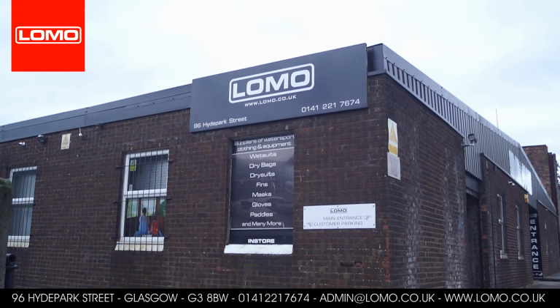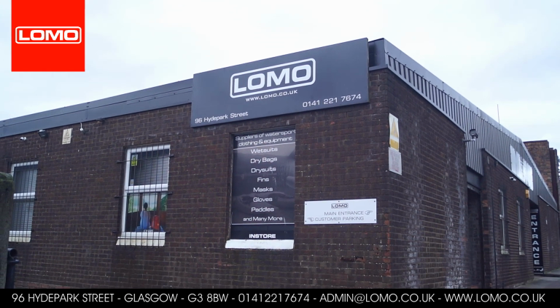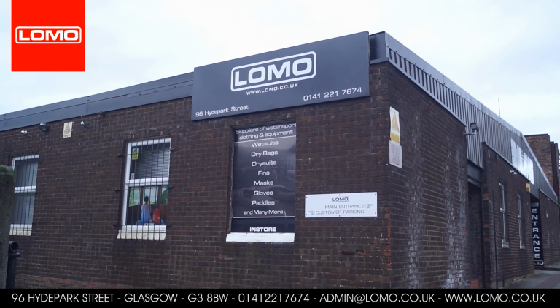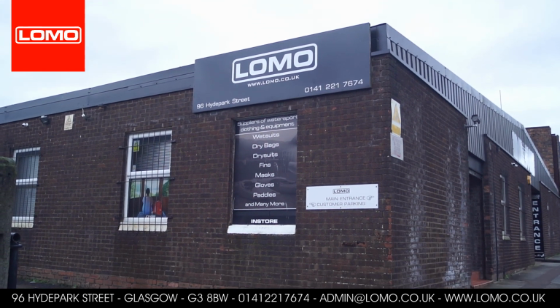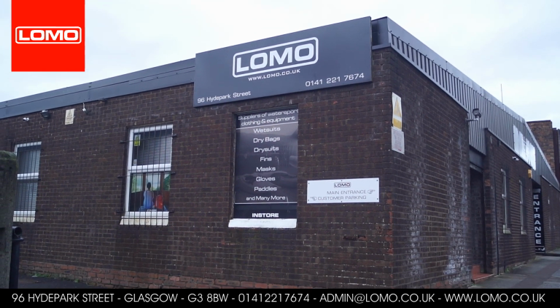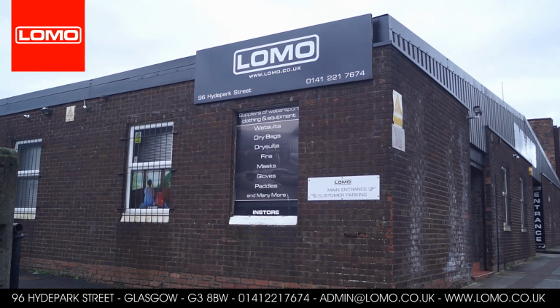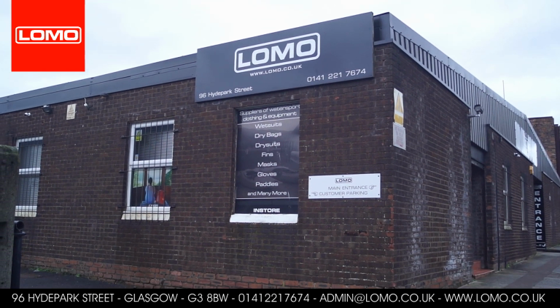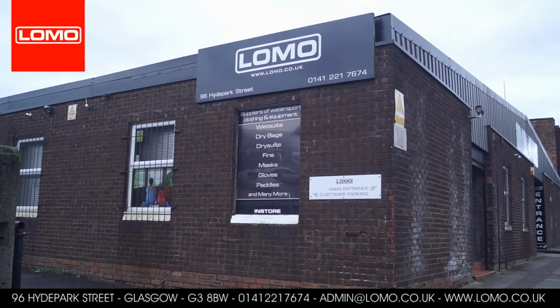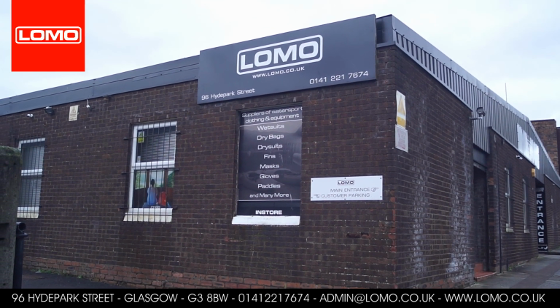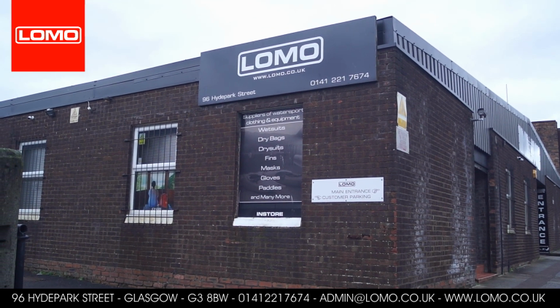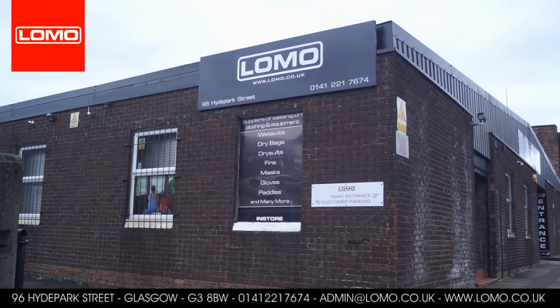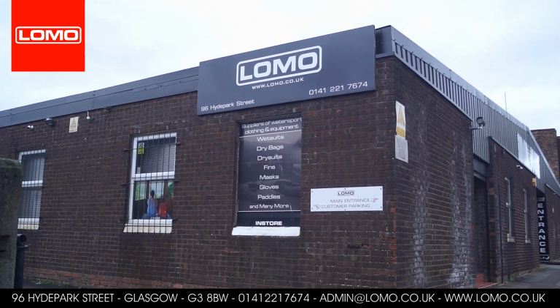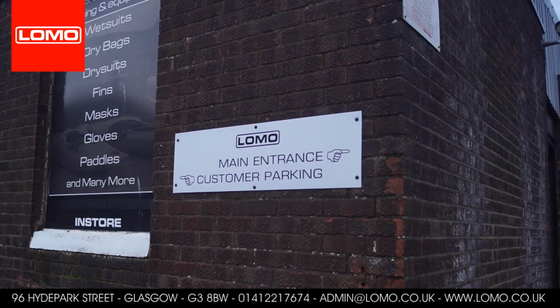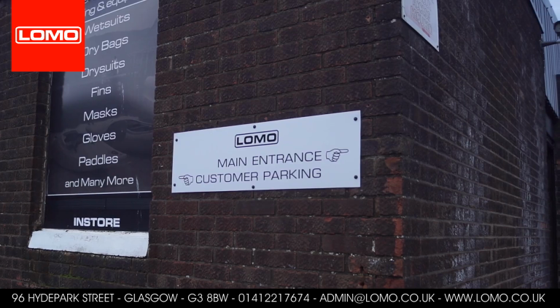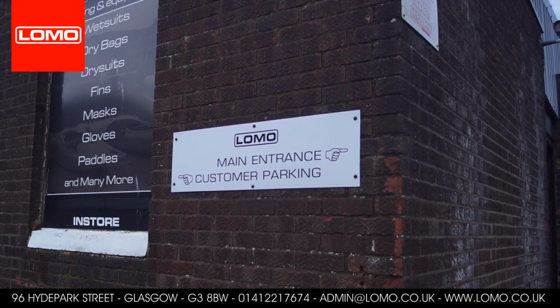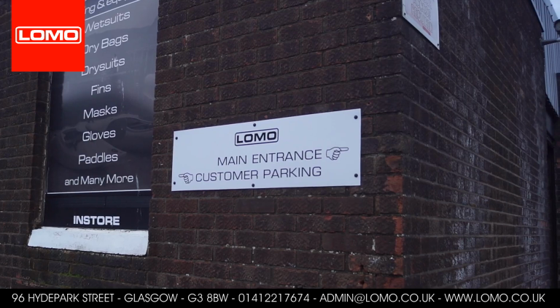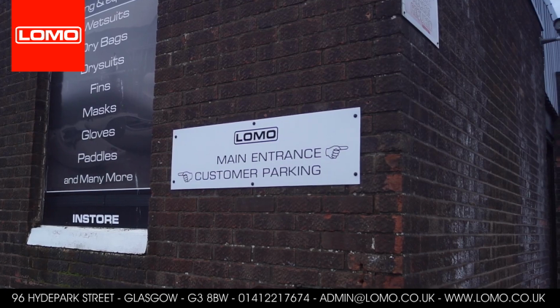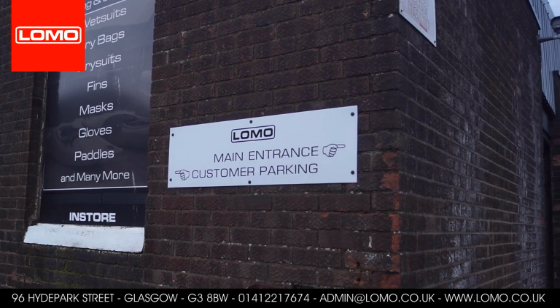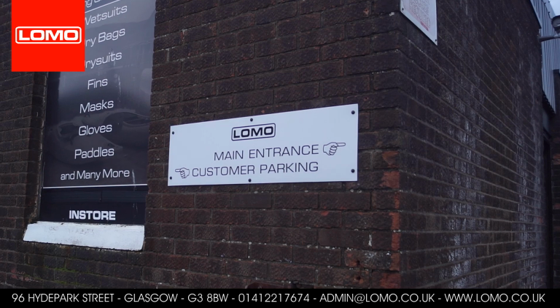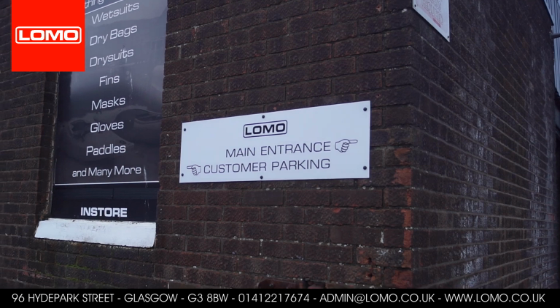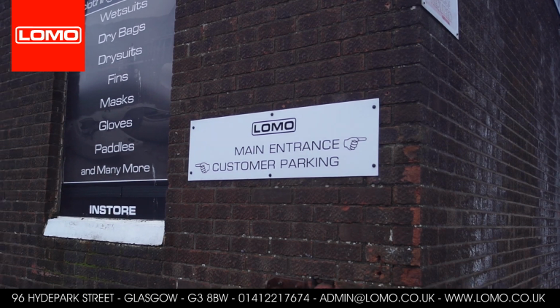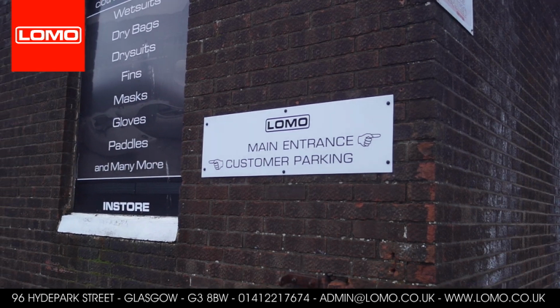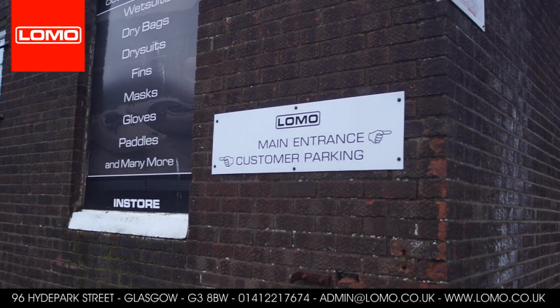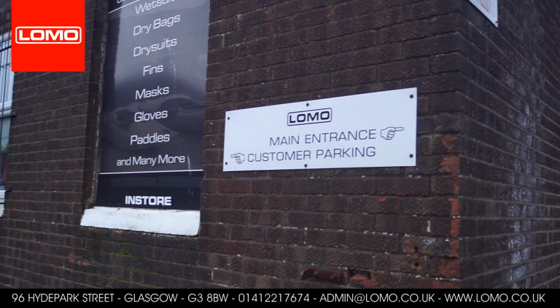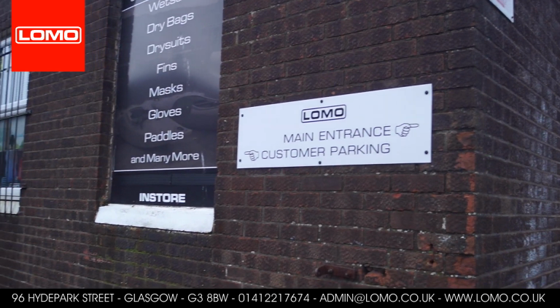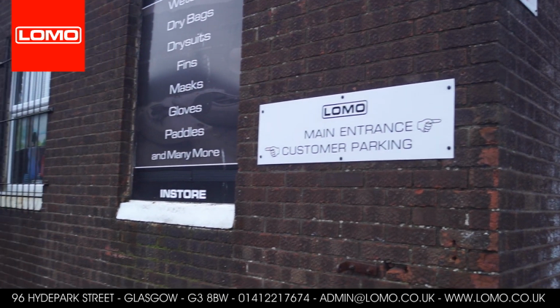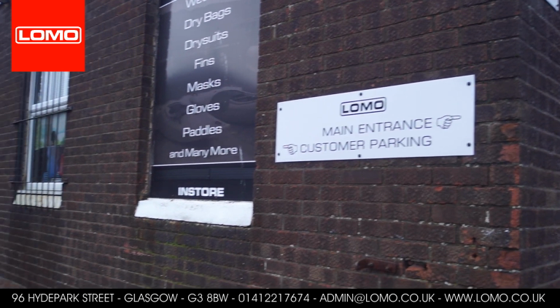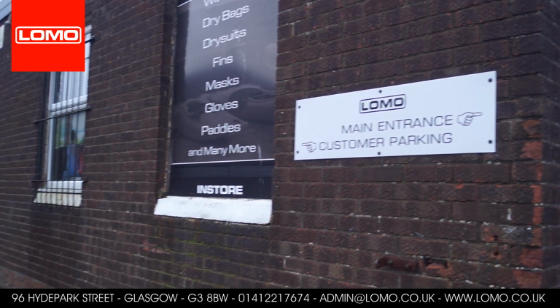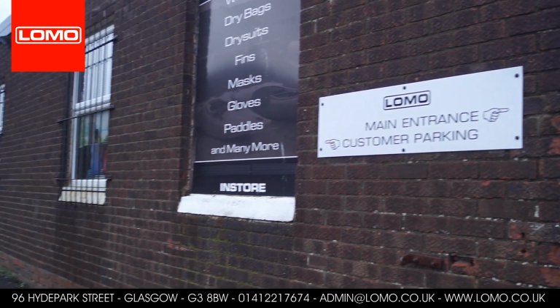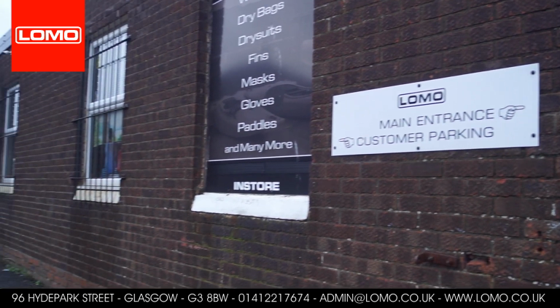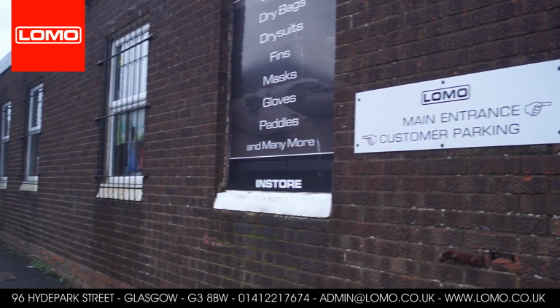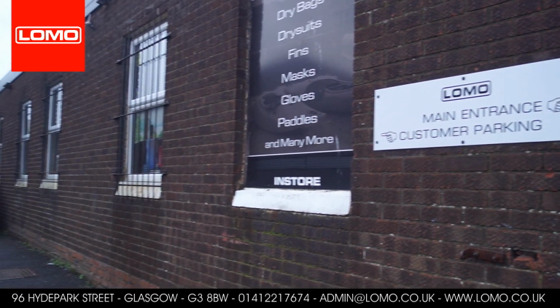We've got a few customer parking spaces at the side of the building, so please feel free to make use of those if you're visiting.